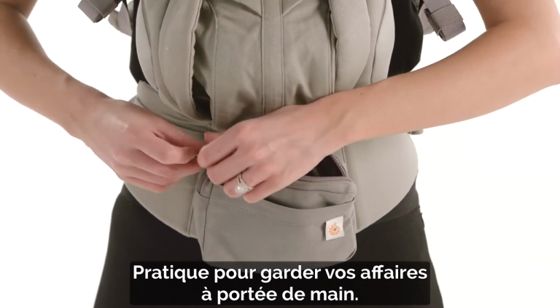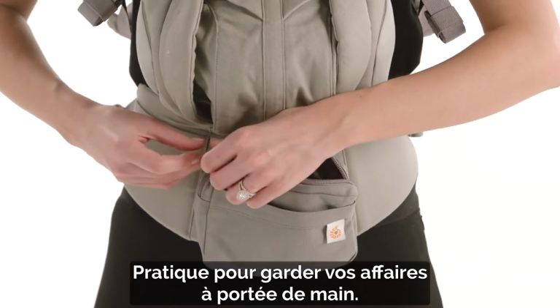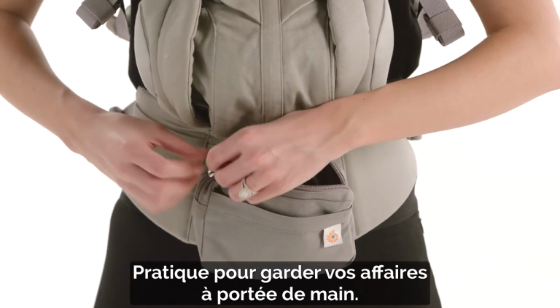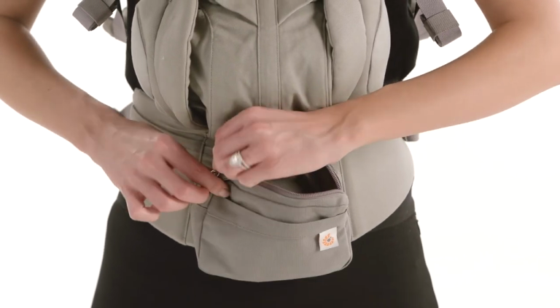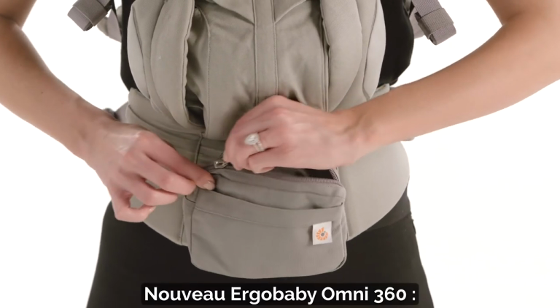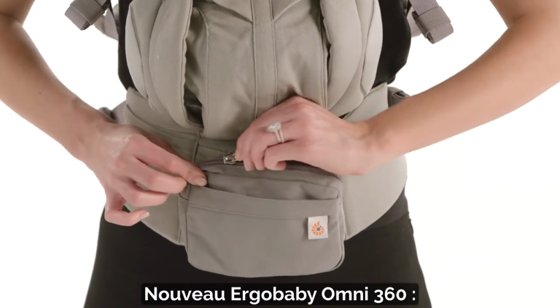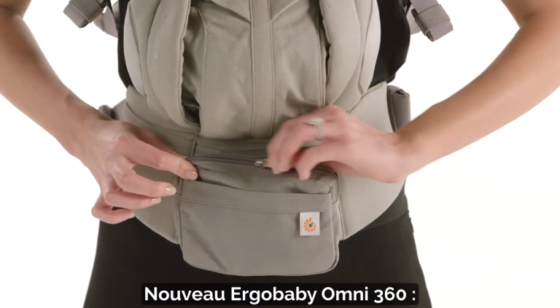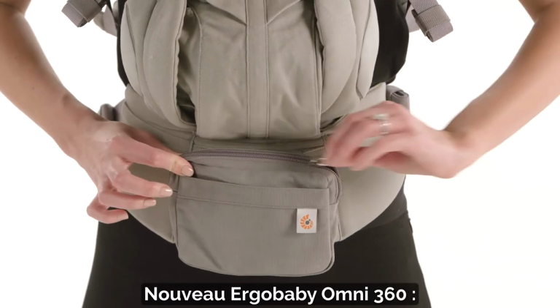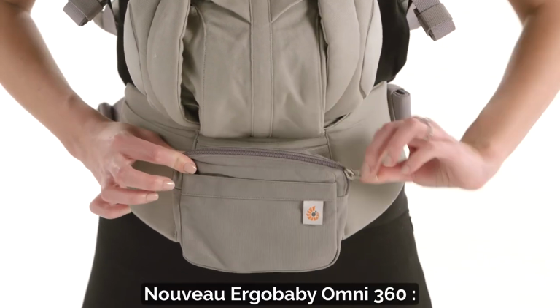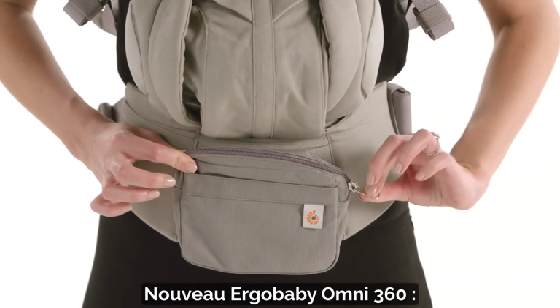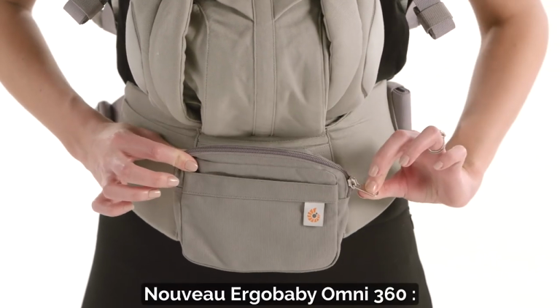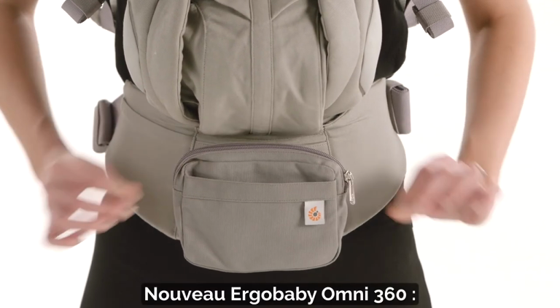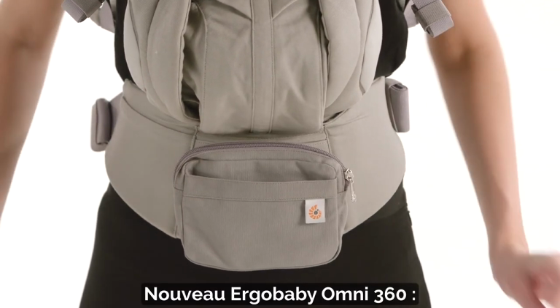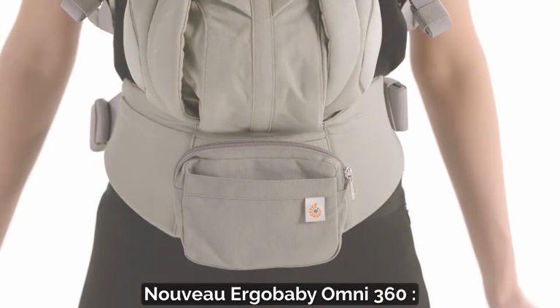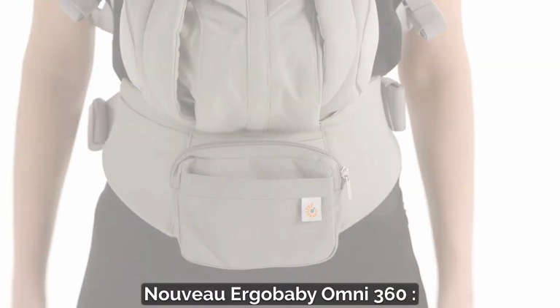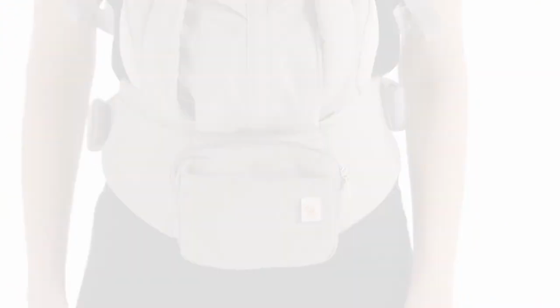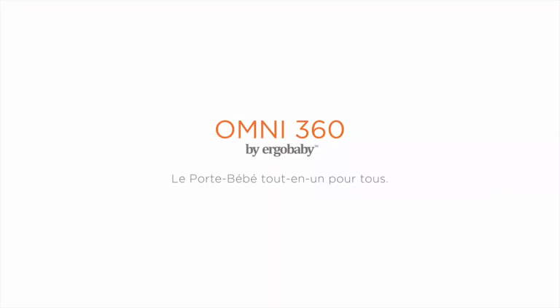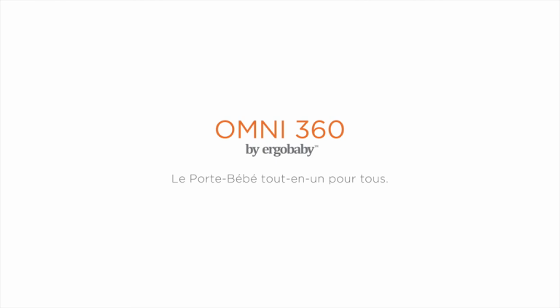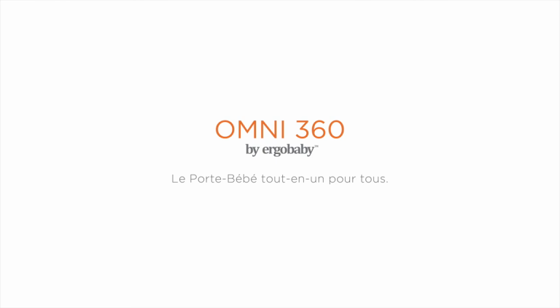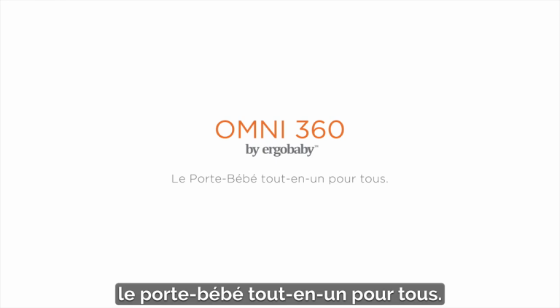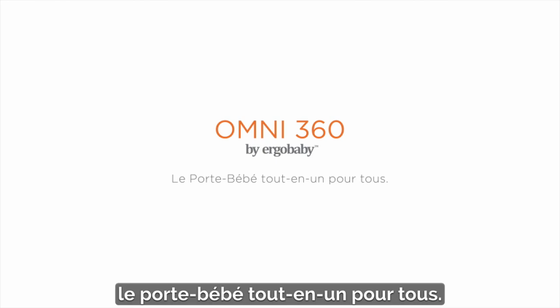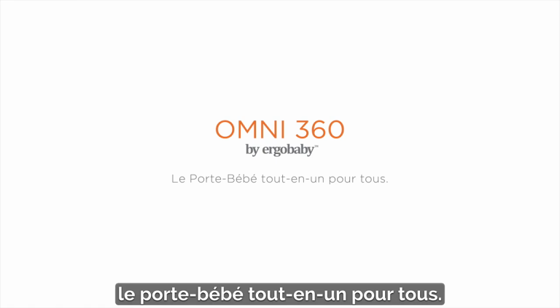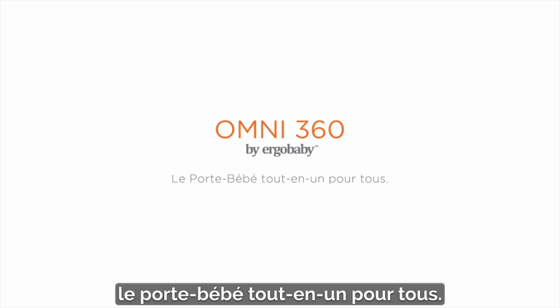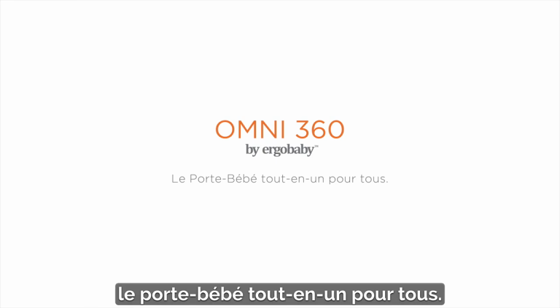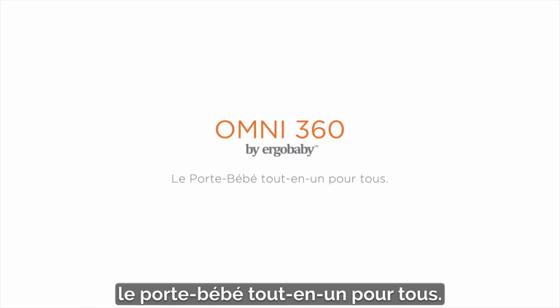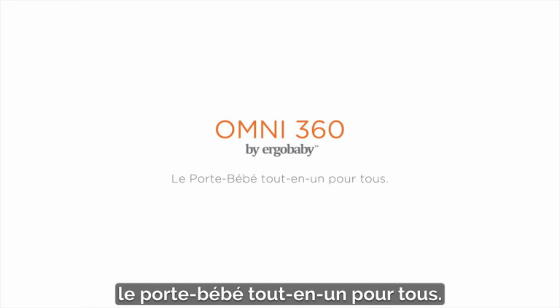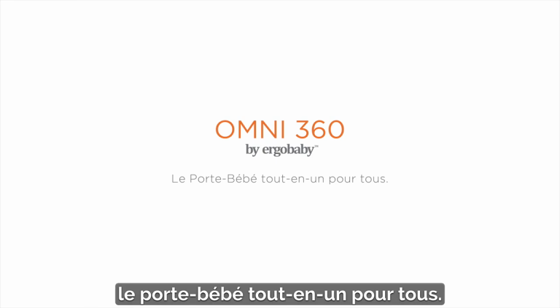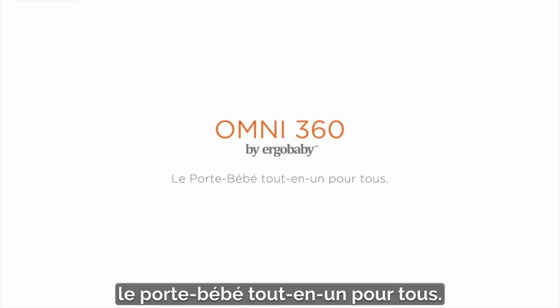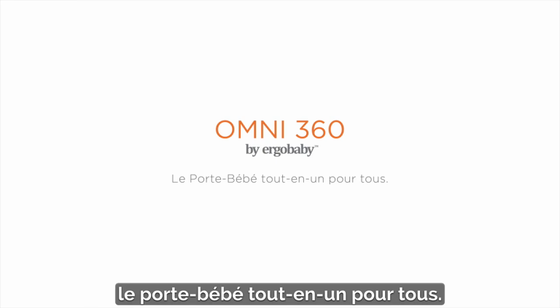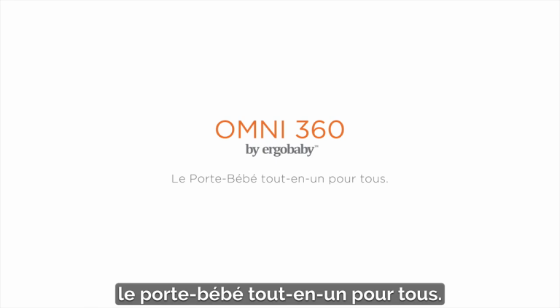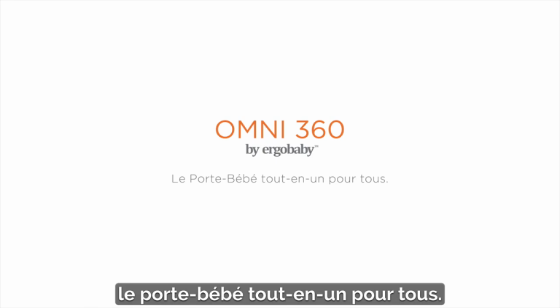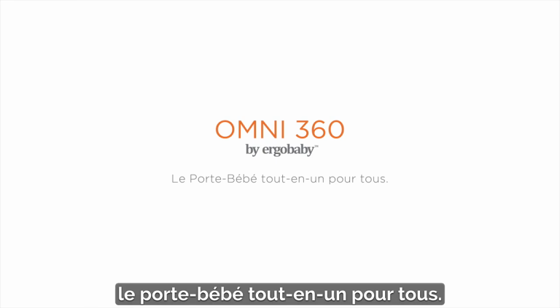New Ergo Baby Omni 360 — the all-in-one baby carrier for everyone.